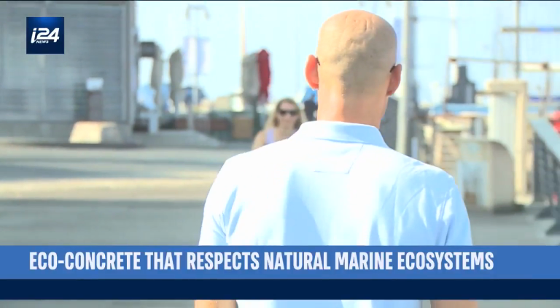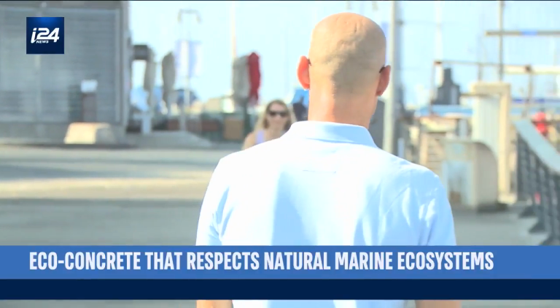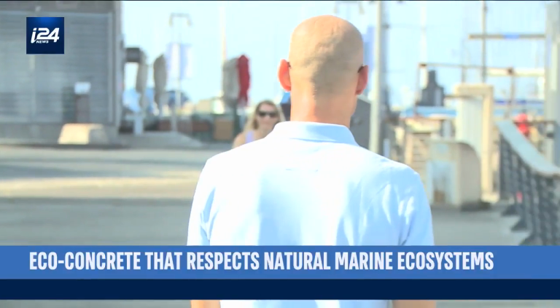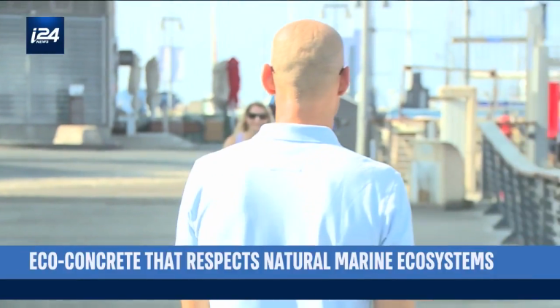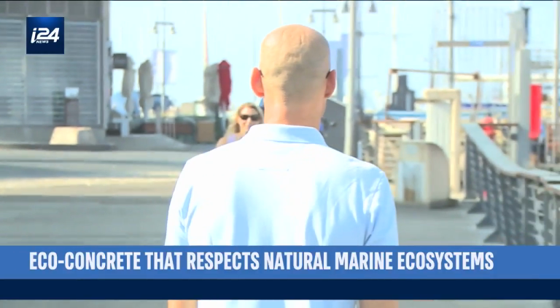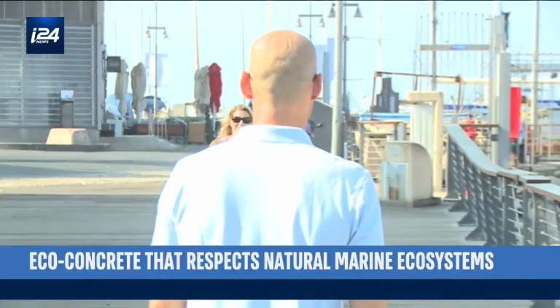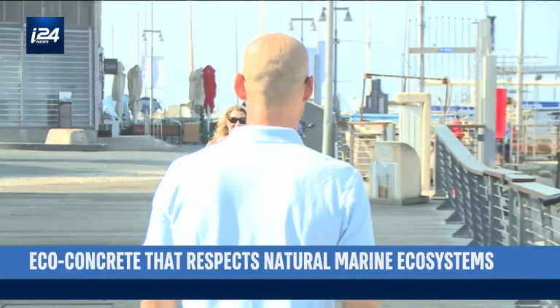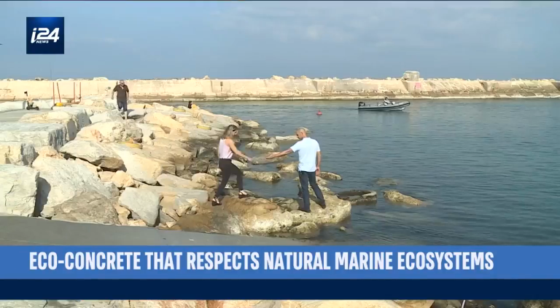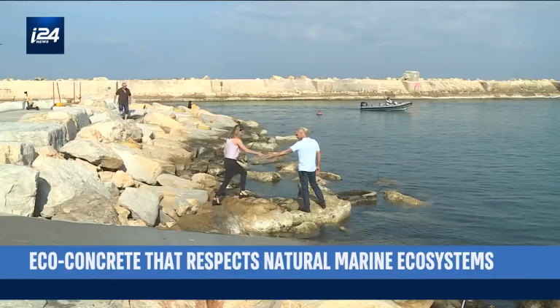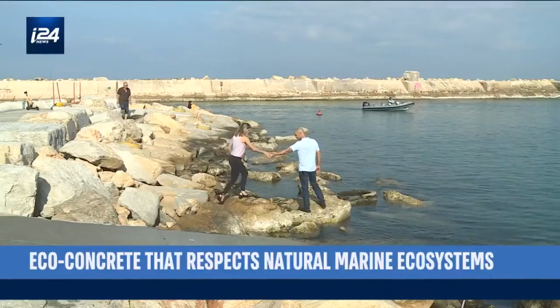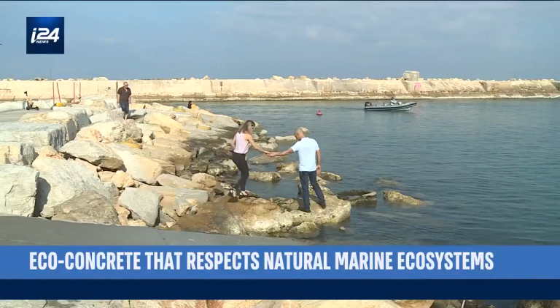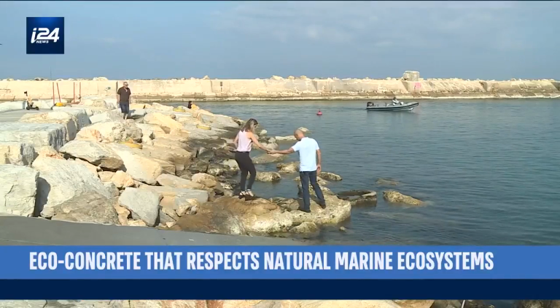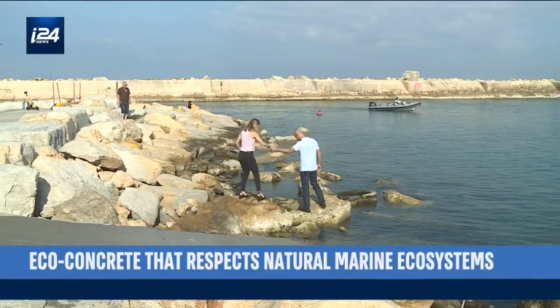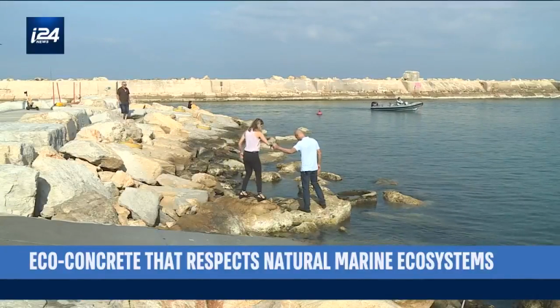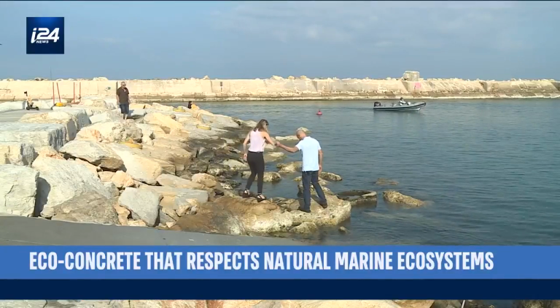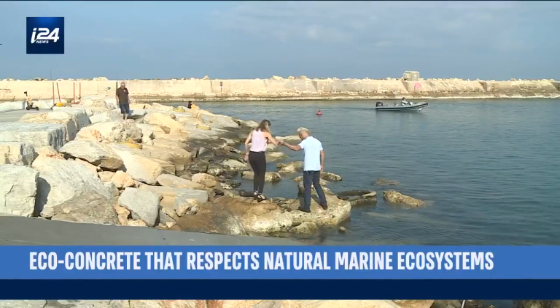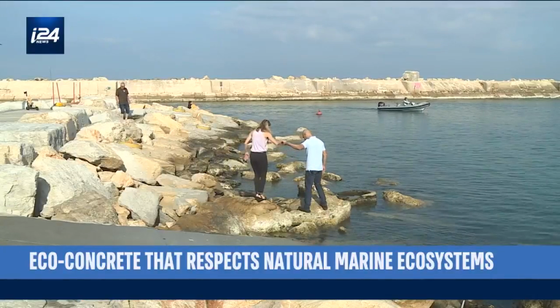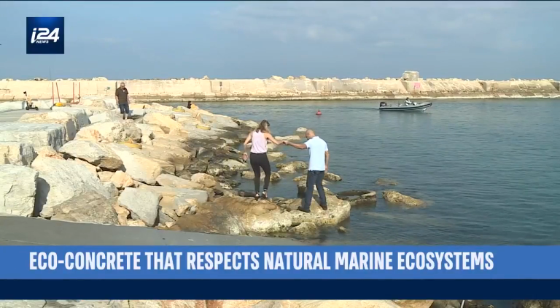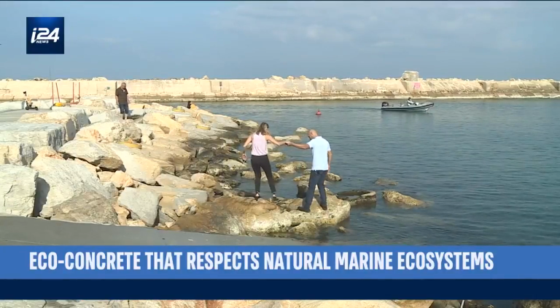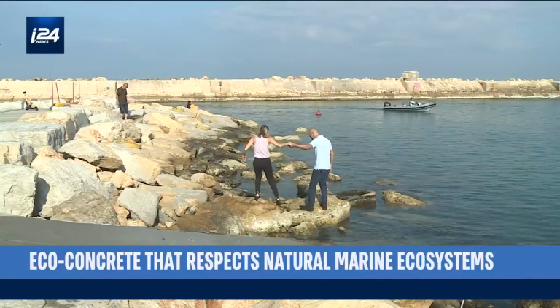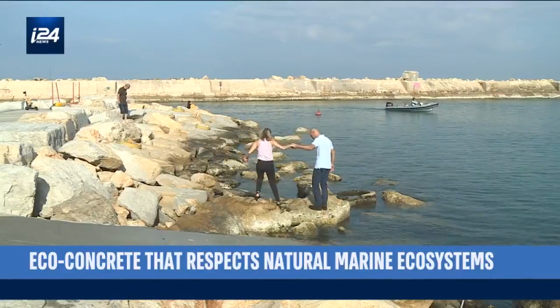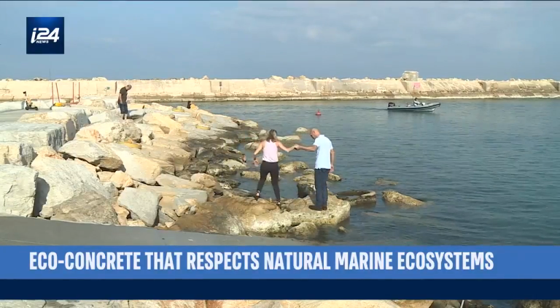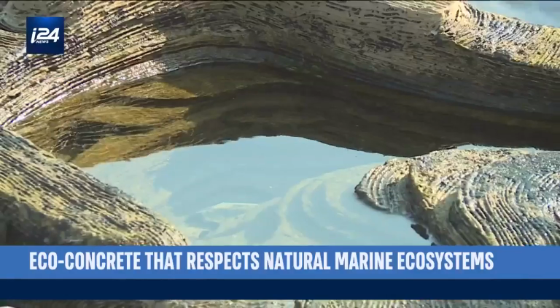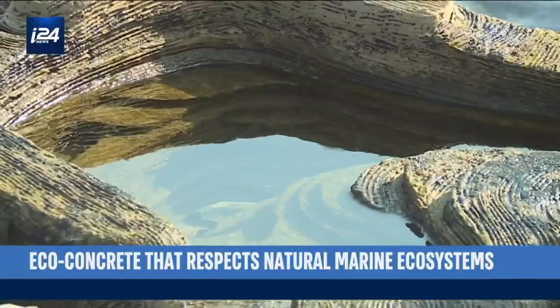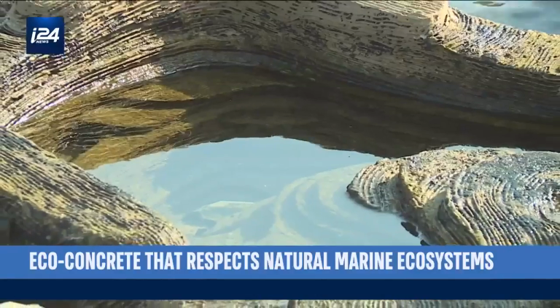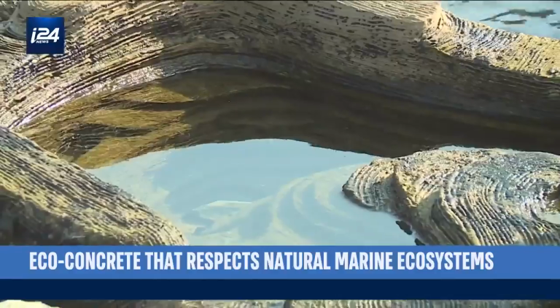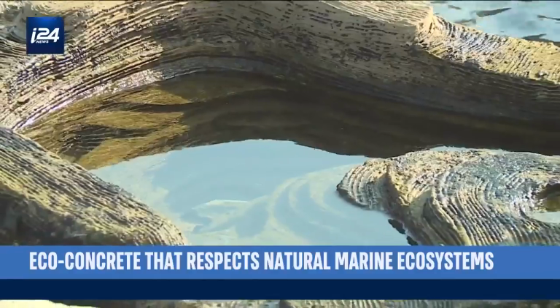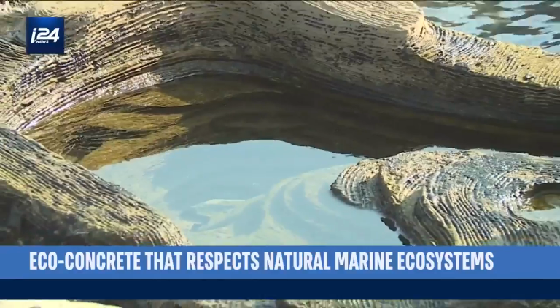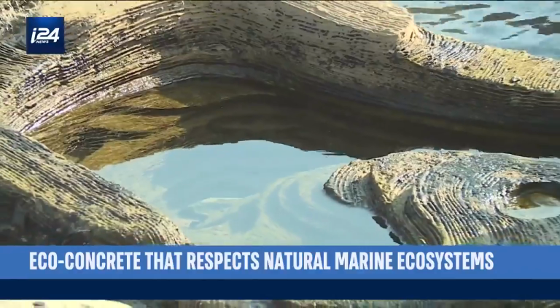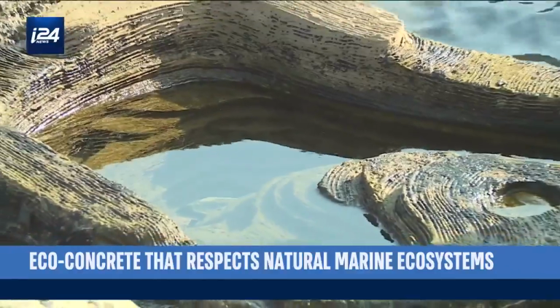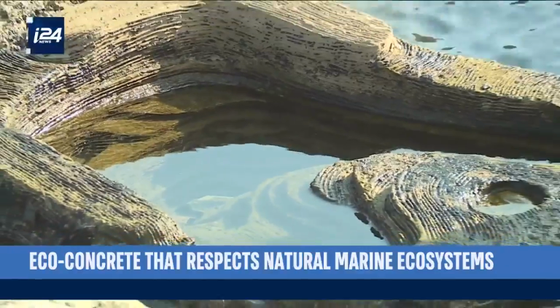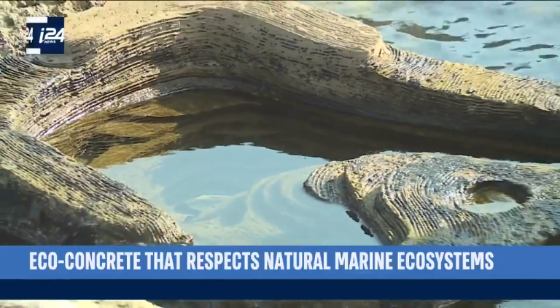In Israel, two marine biologists found a novel solution to address the issue.